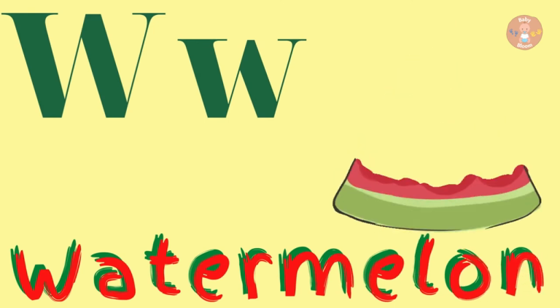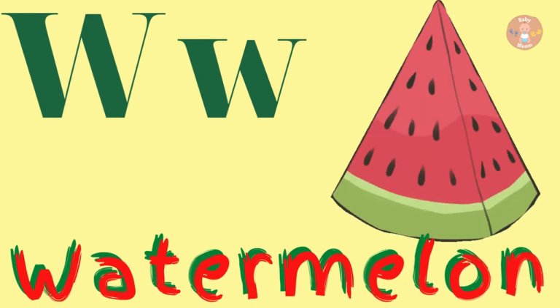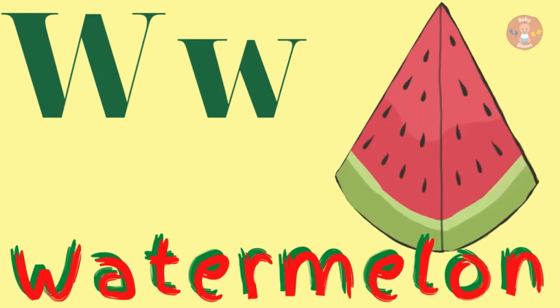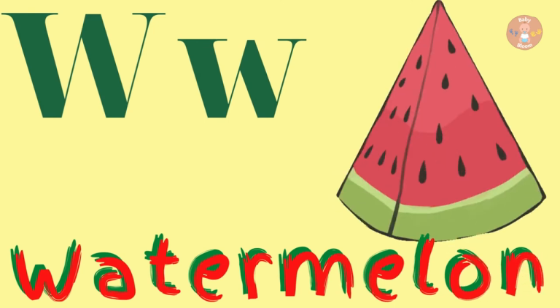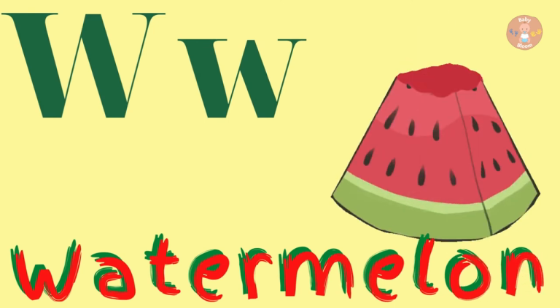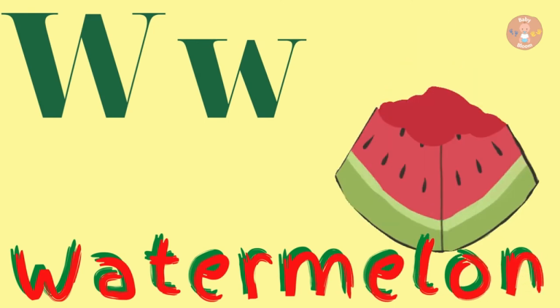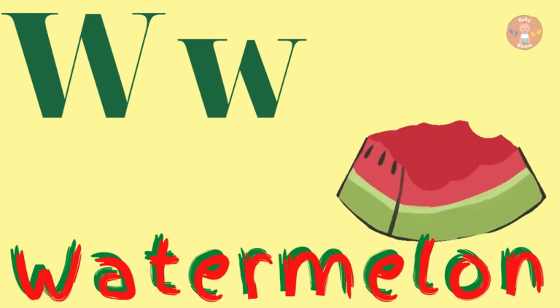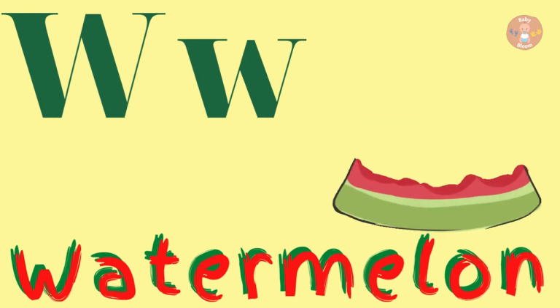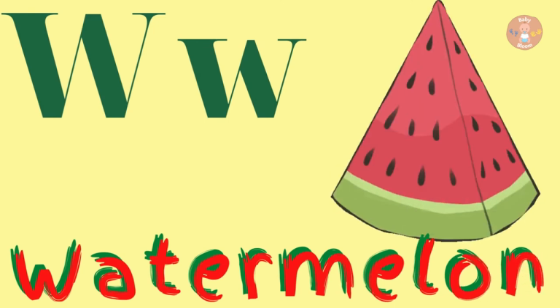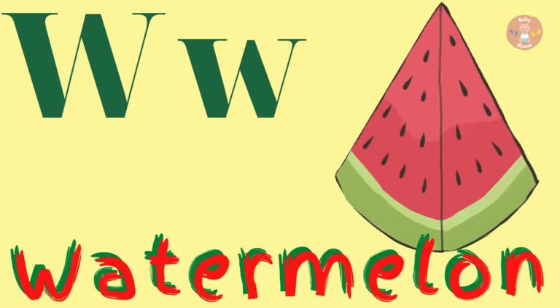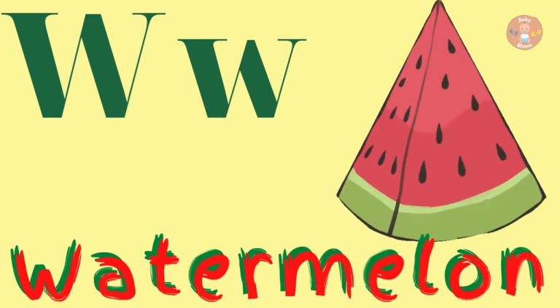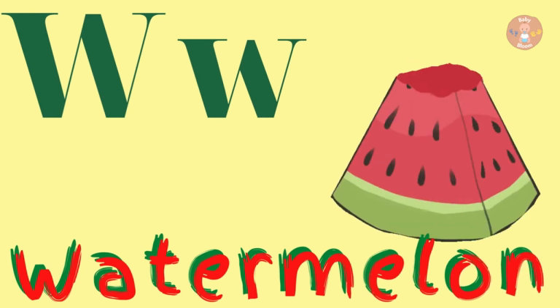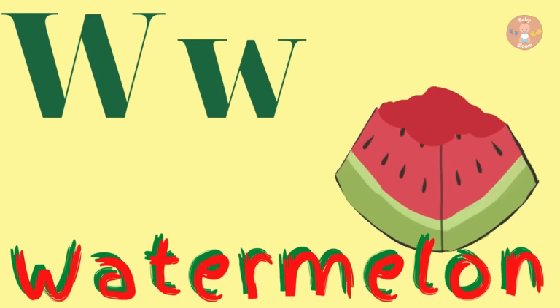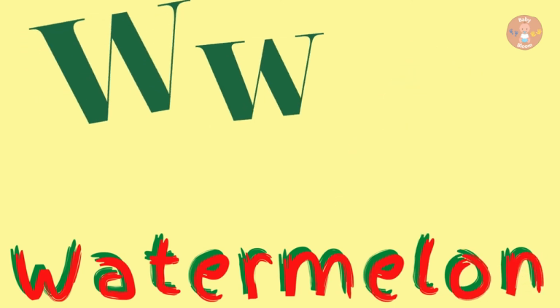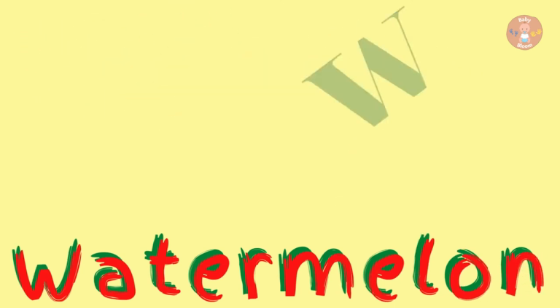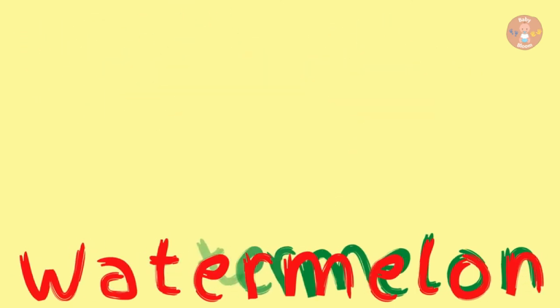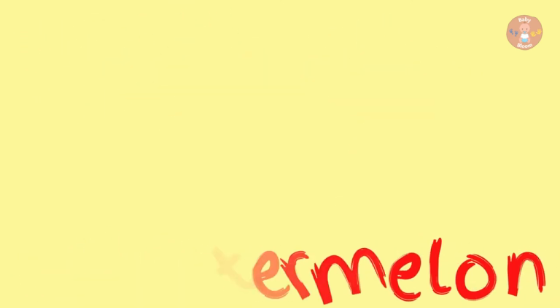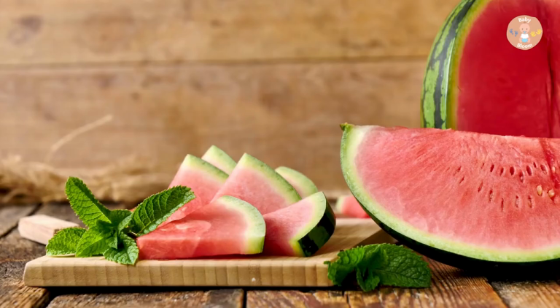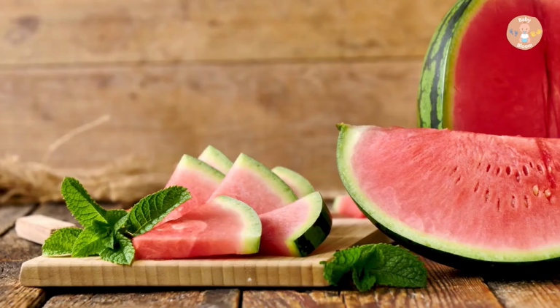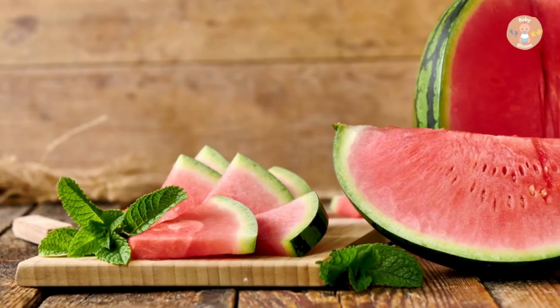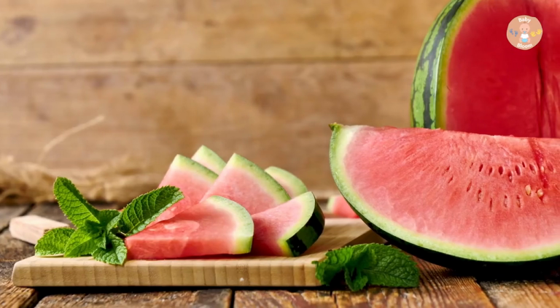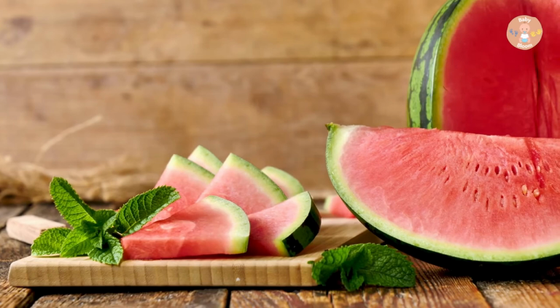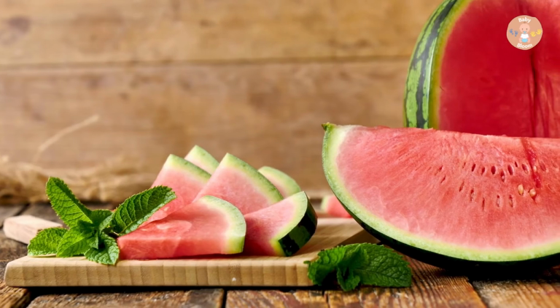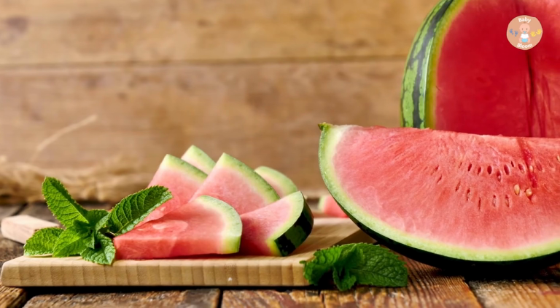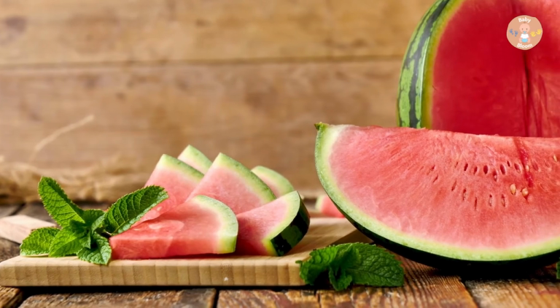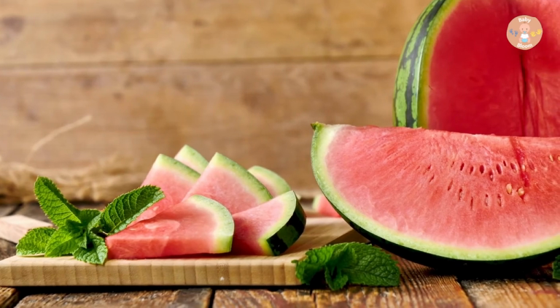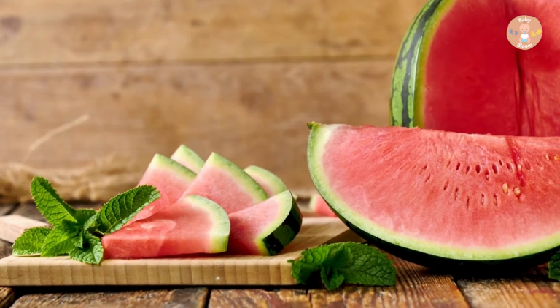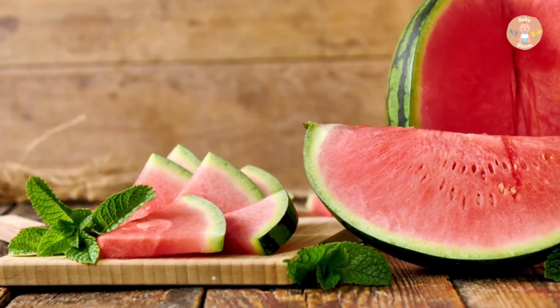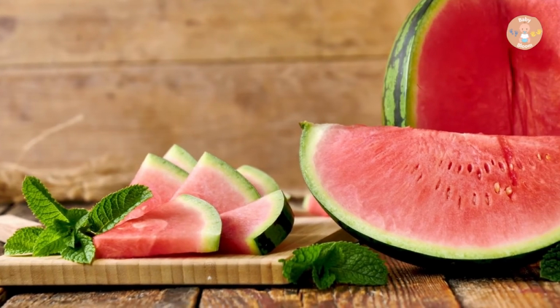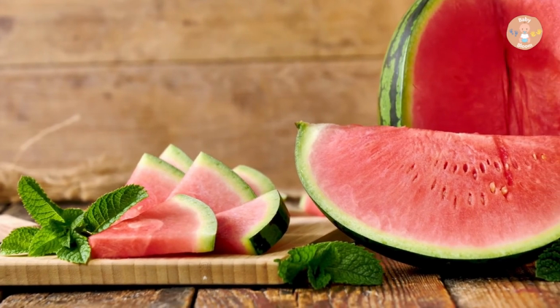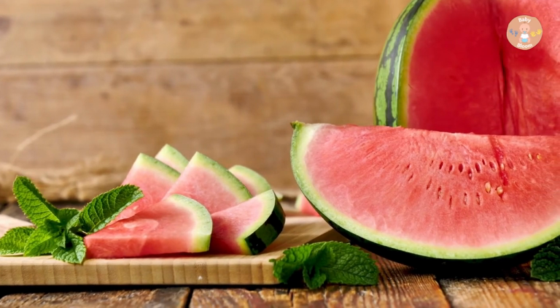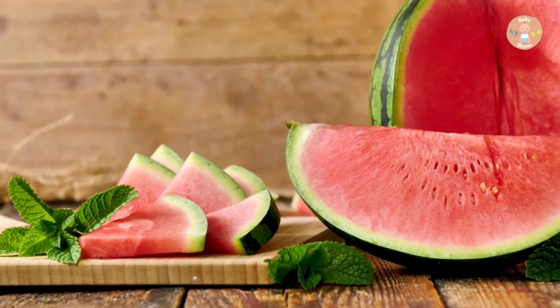W for Watermelon. Watermelon is a fruit.